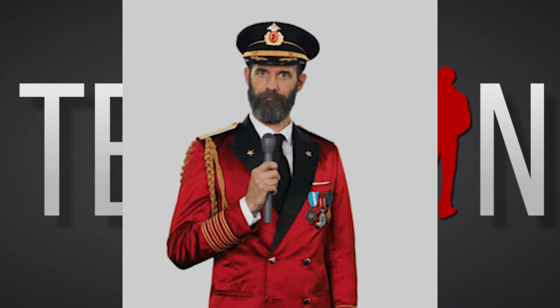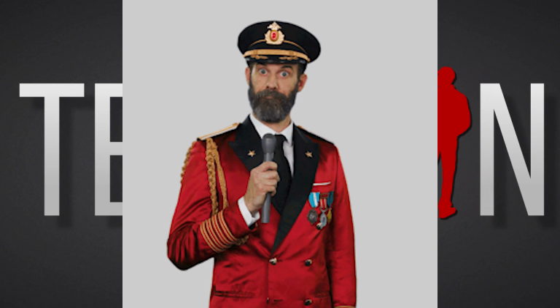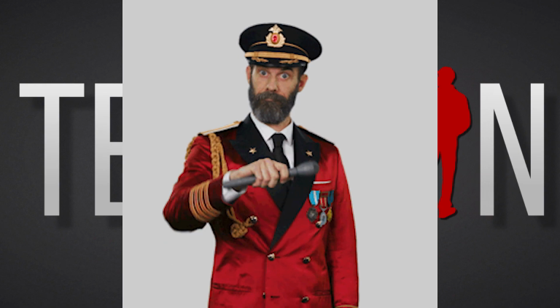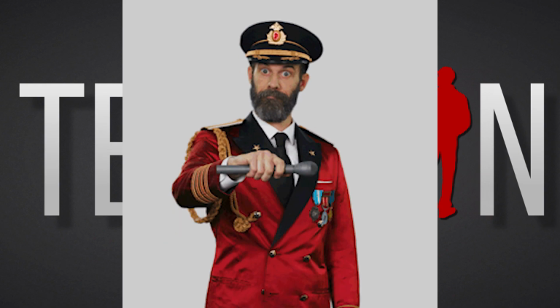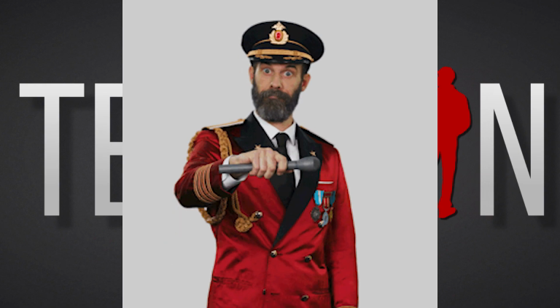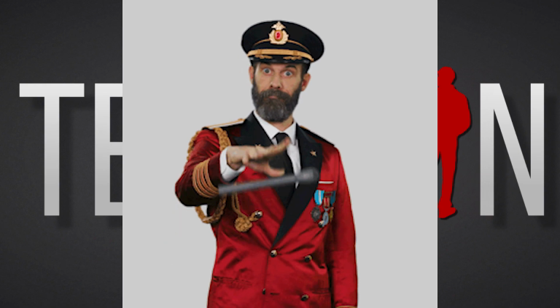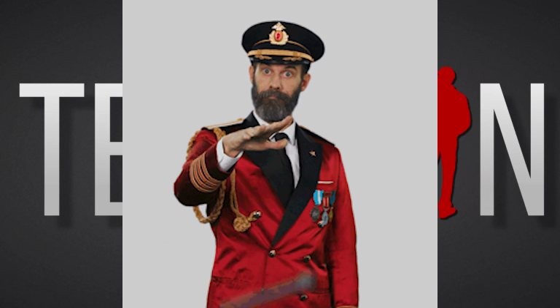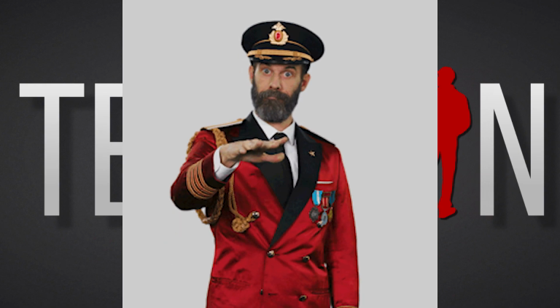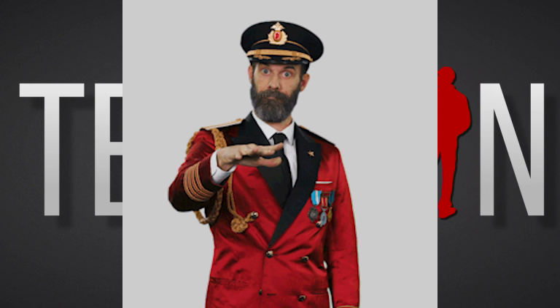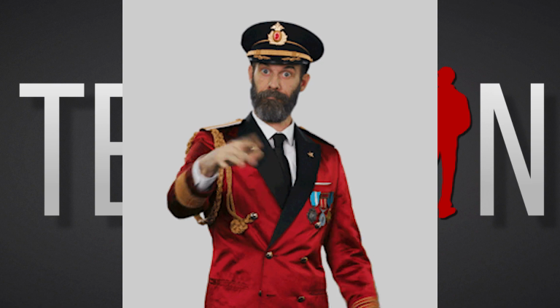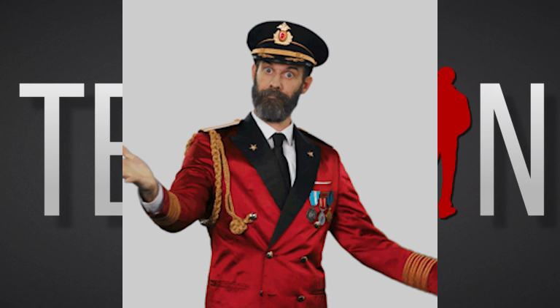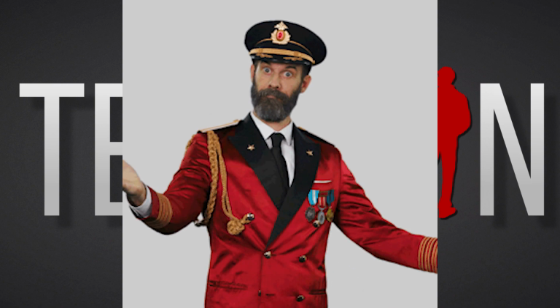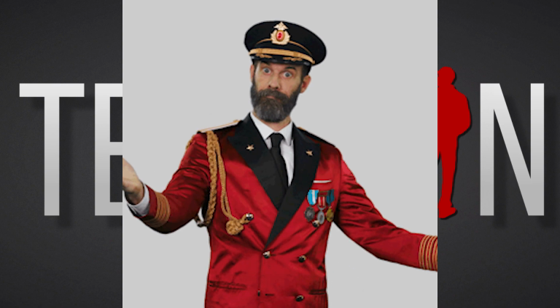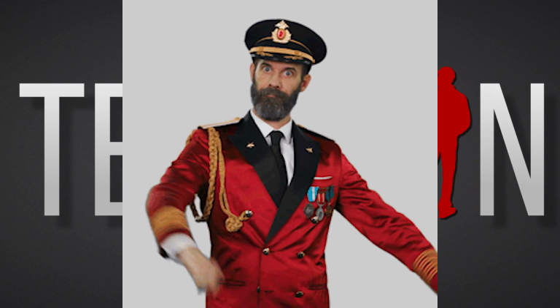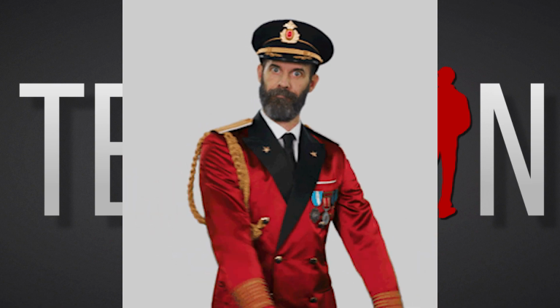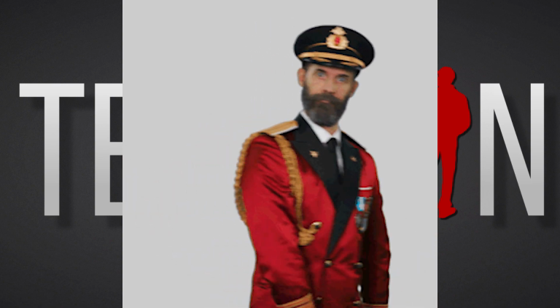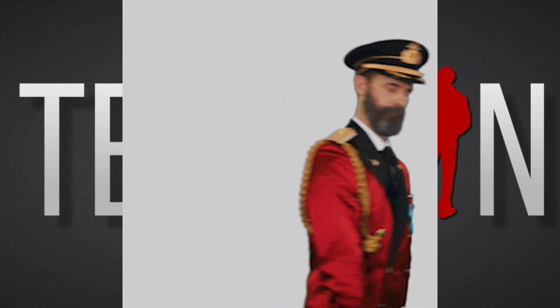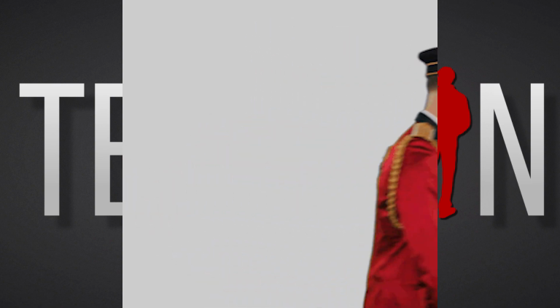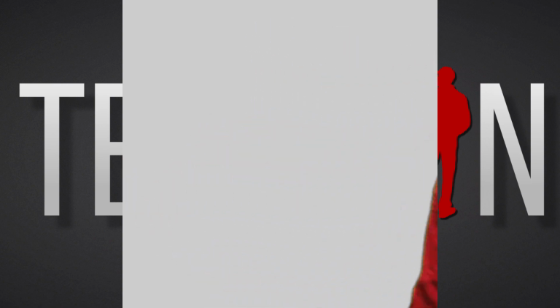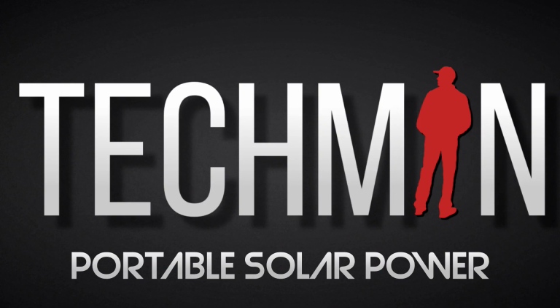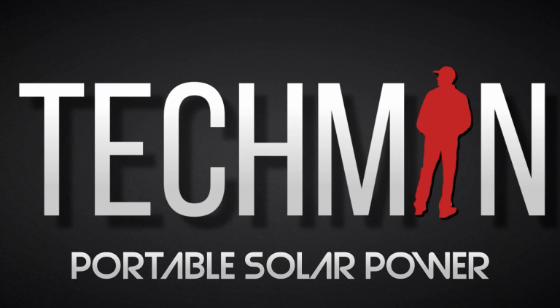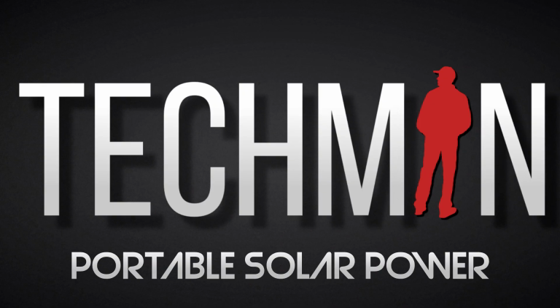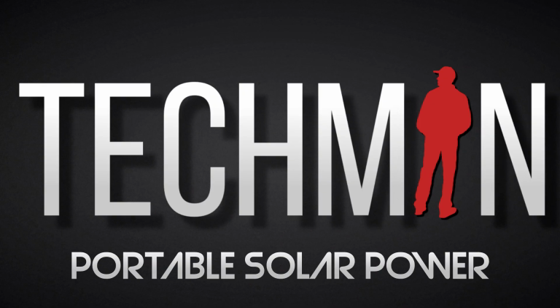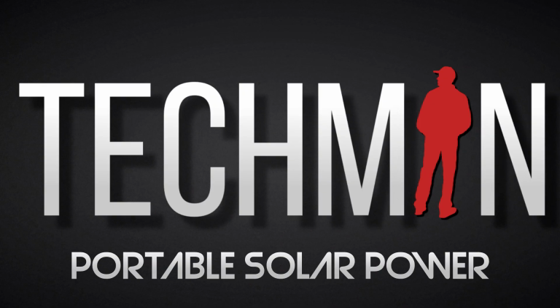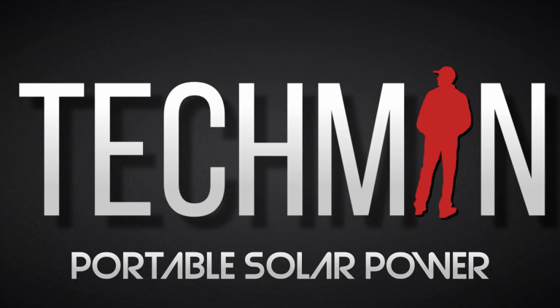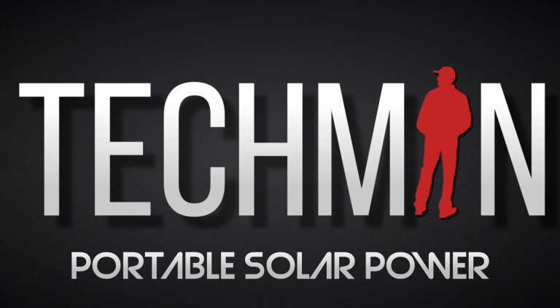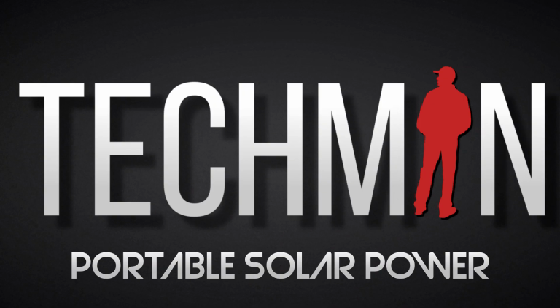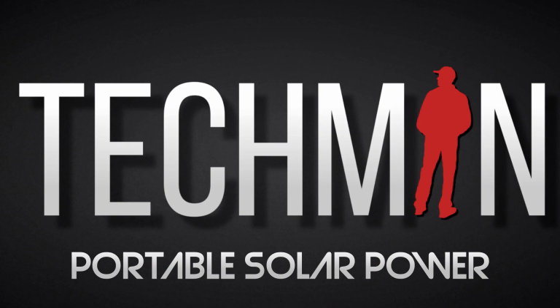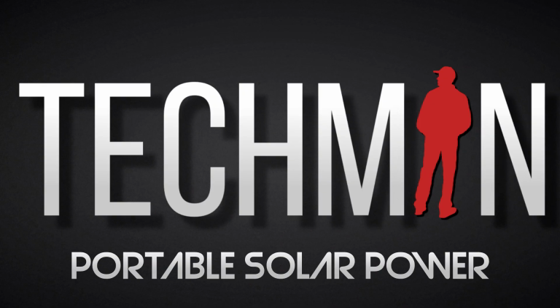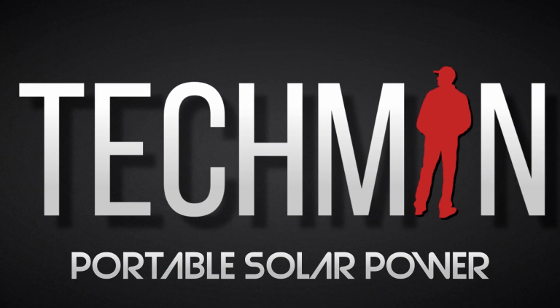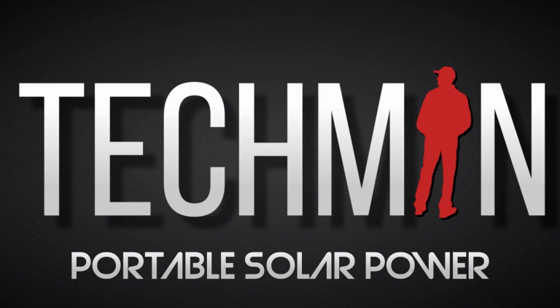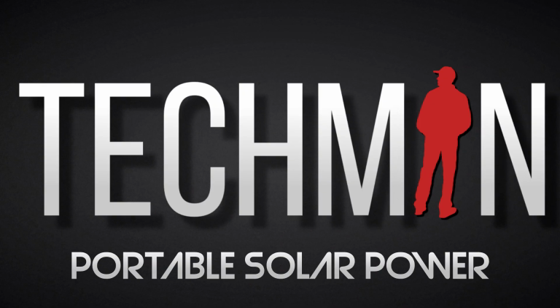Right guys, as always, thanks for watching, stay safe, stay green, and I'll catch you in the next one.